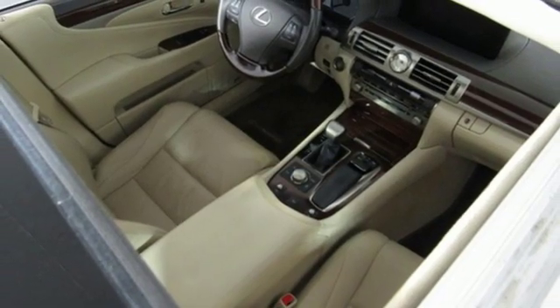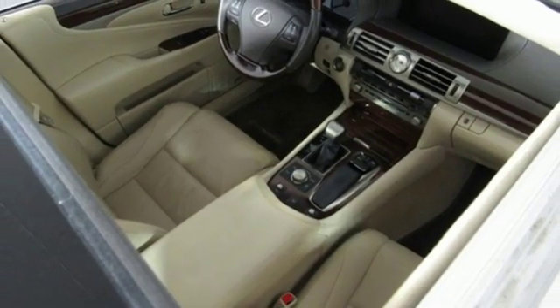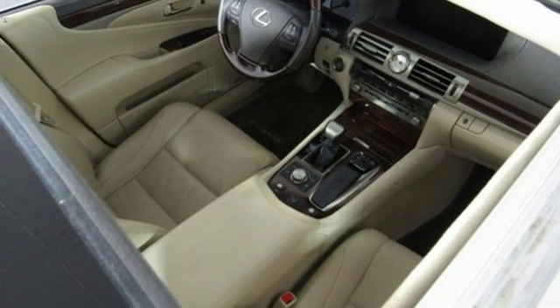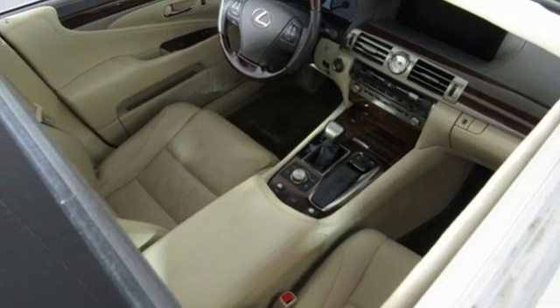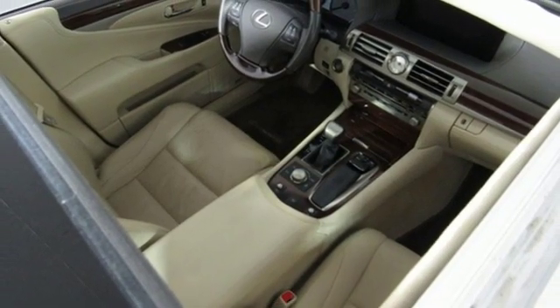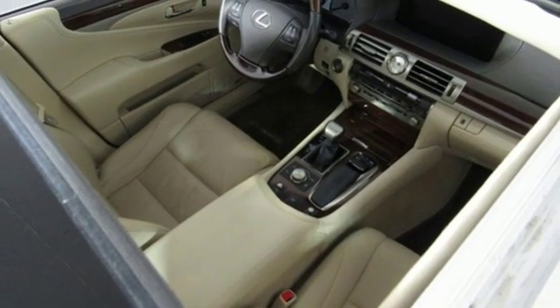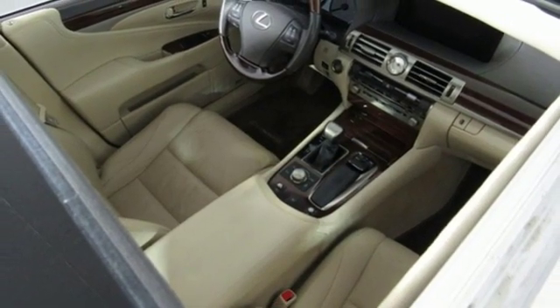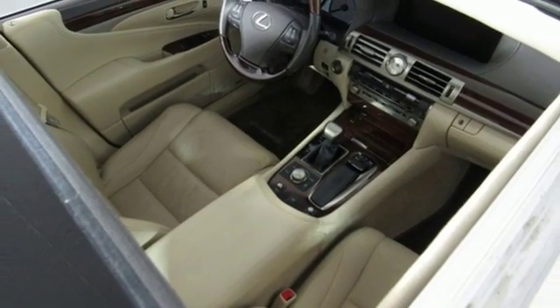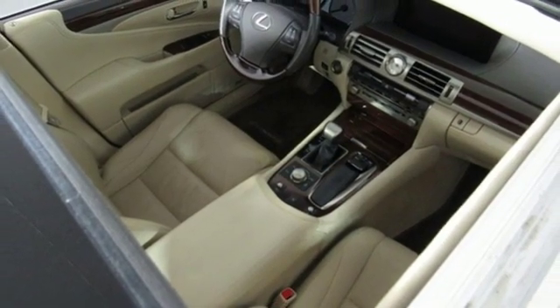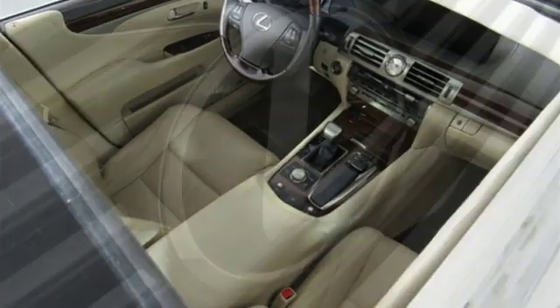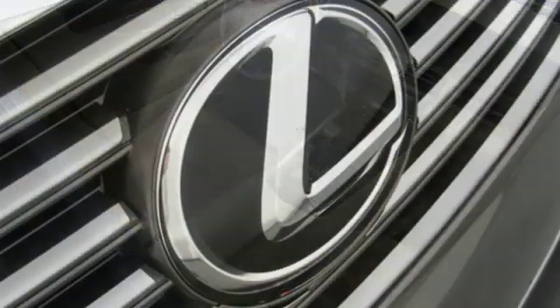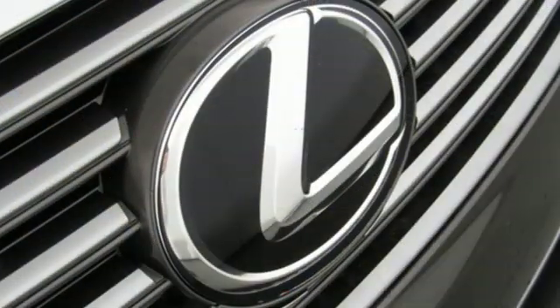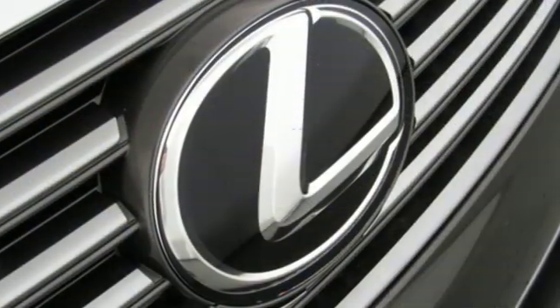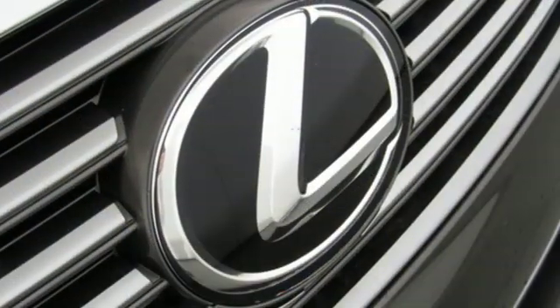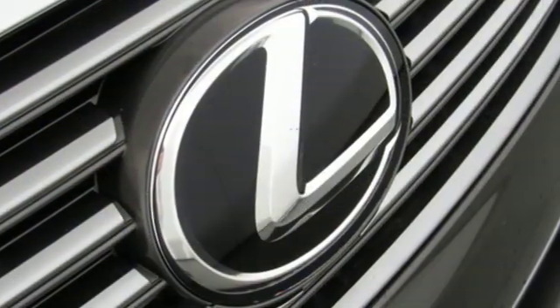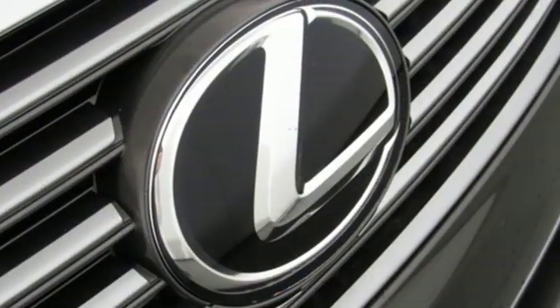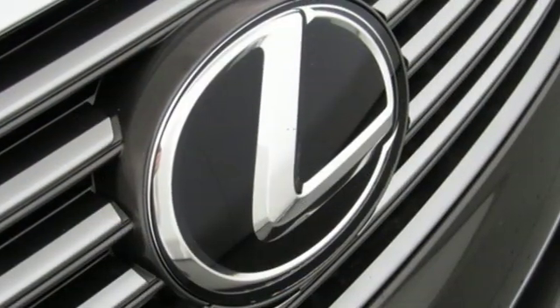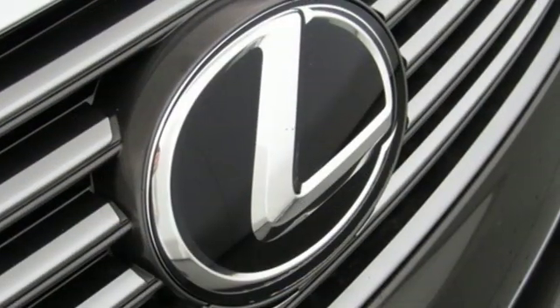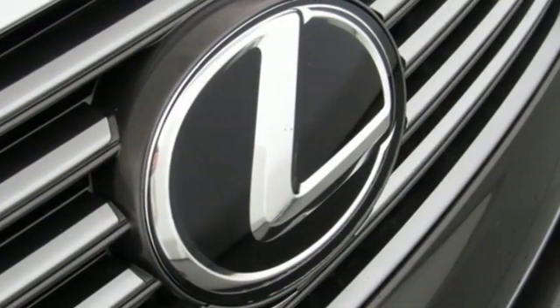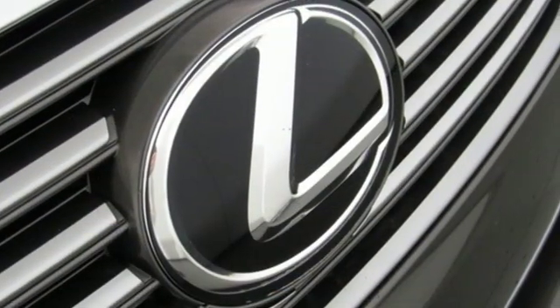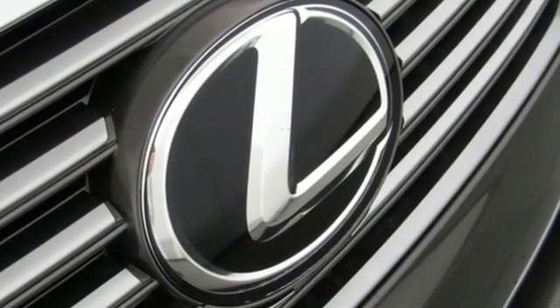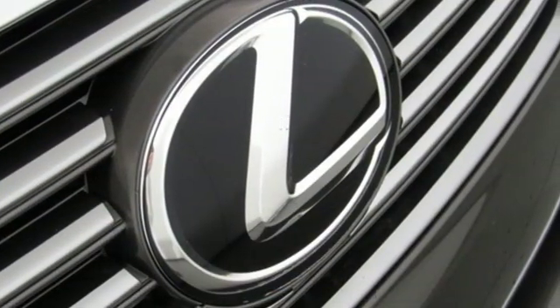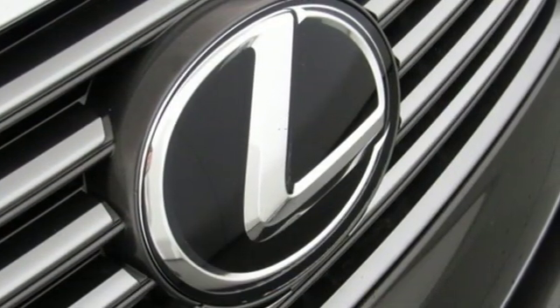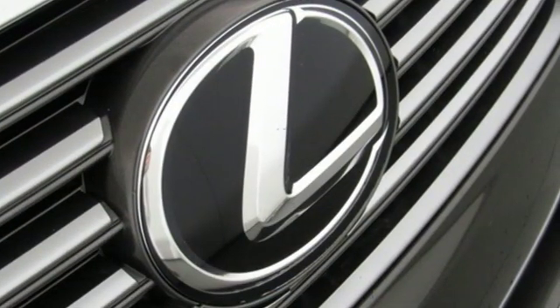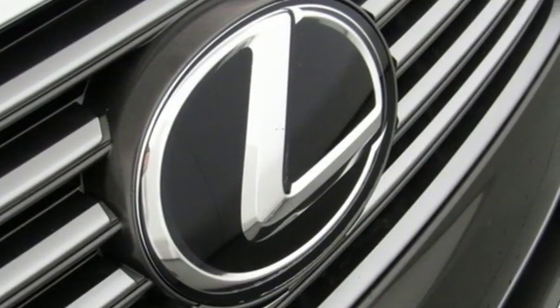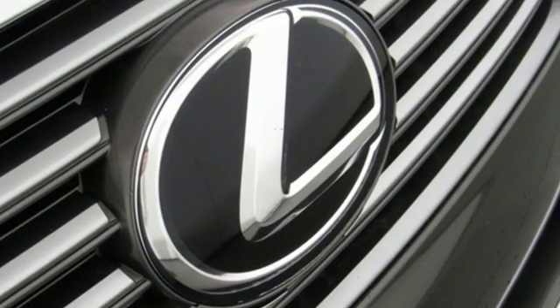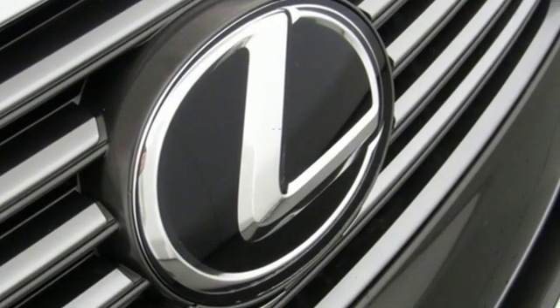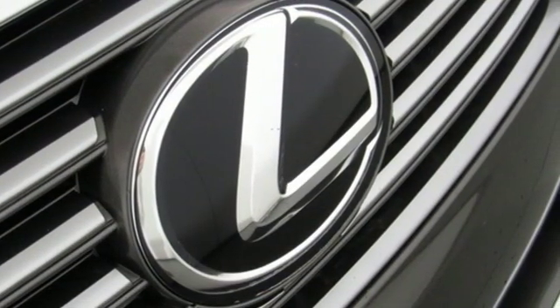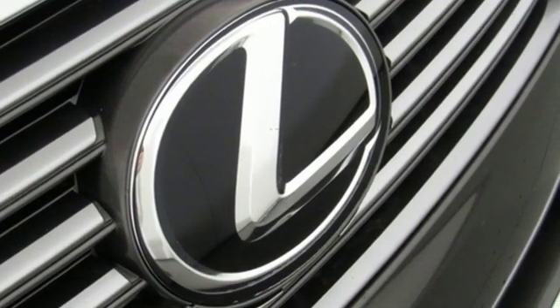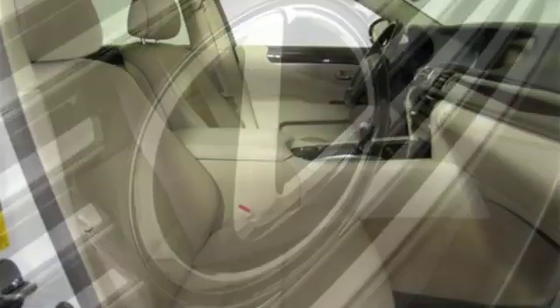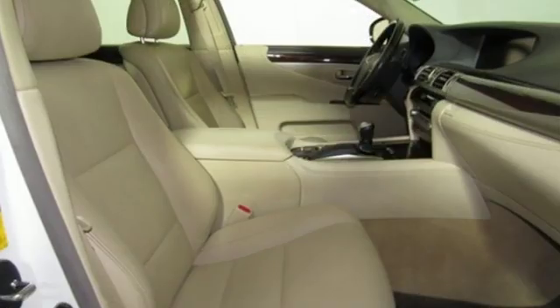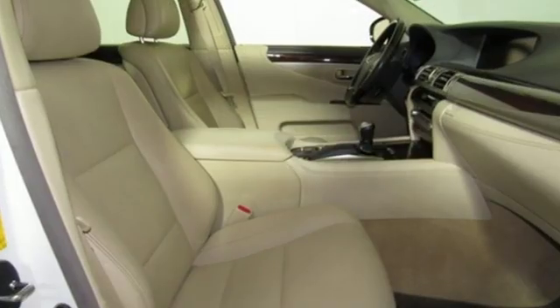Dual zone climate control. Rear wheel drive. Auto dimming rear view mirror. And V8 engine.